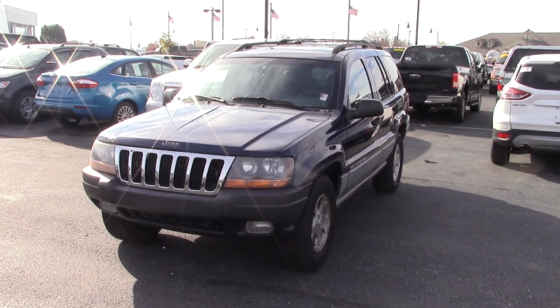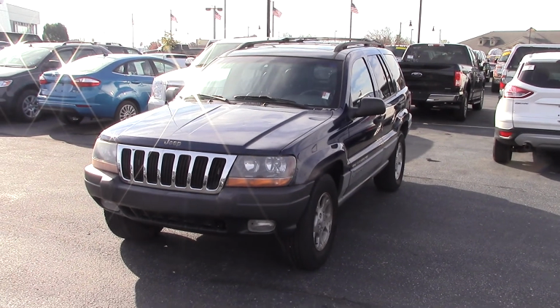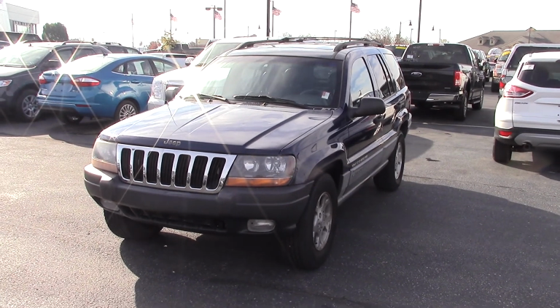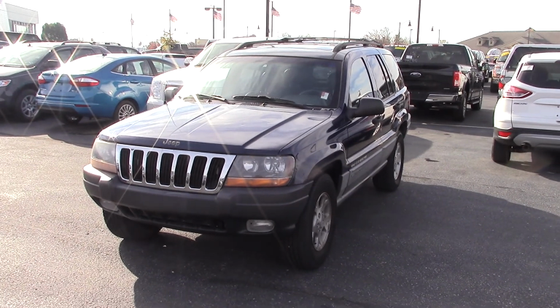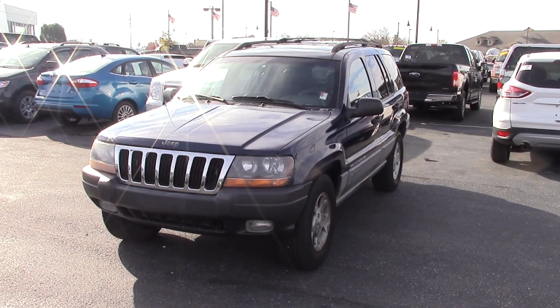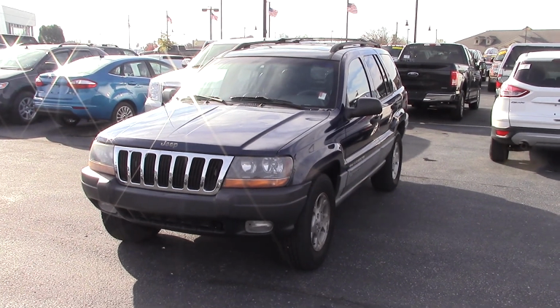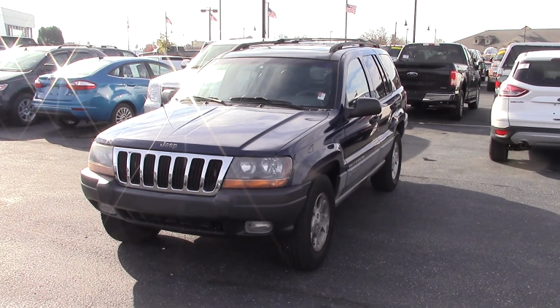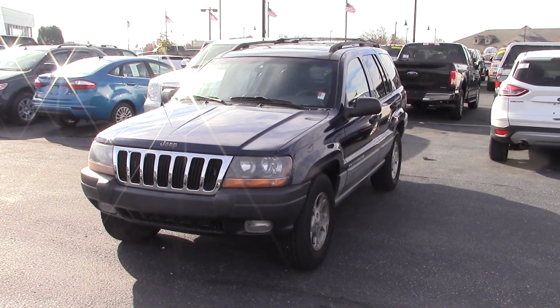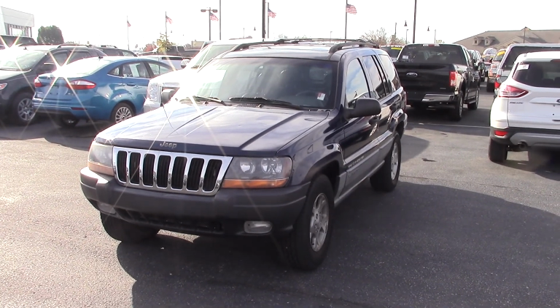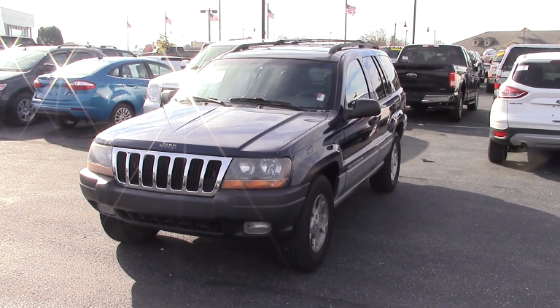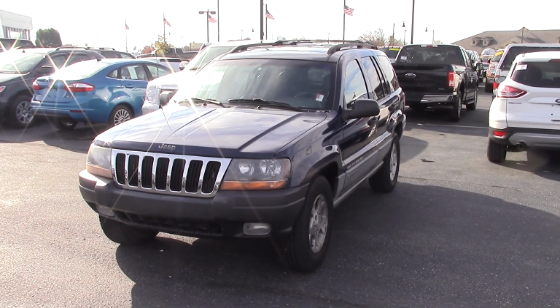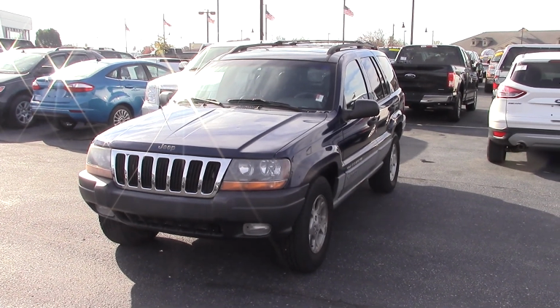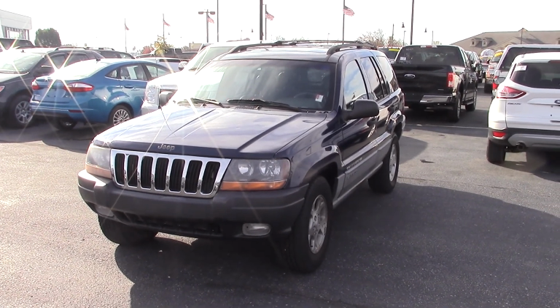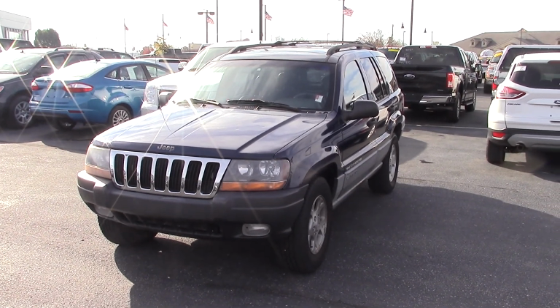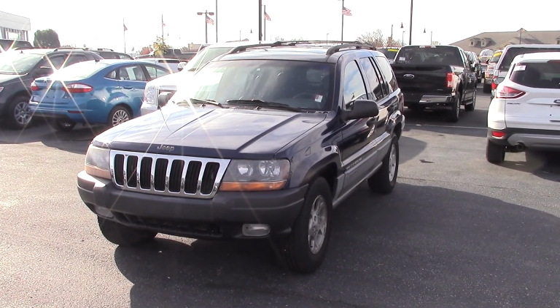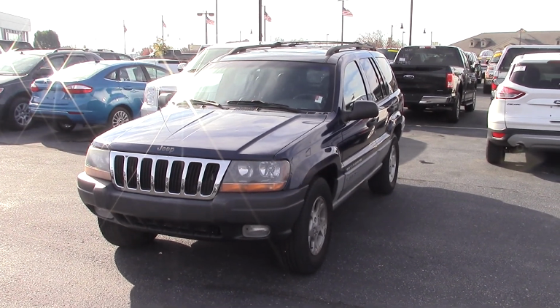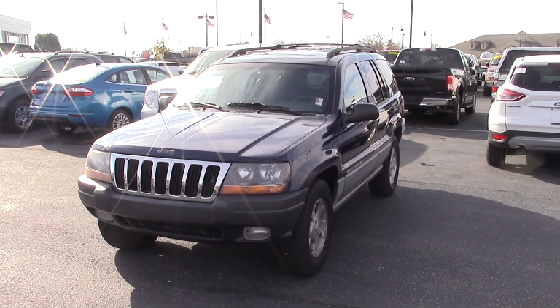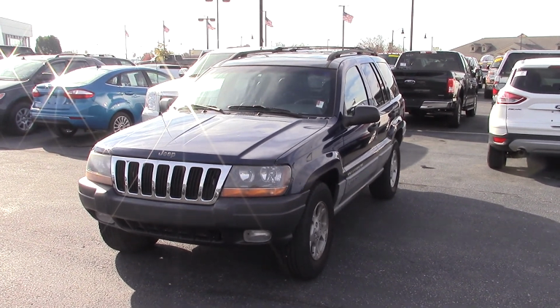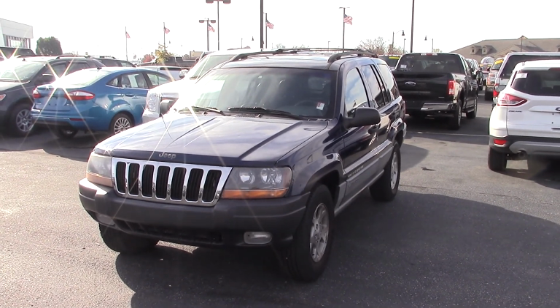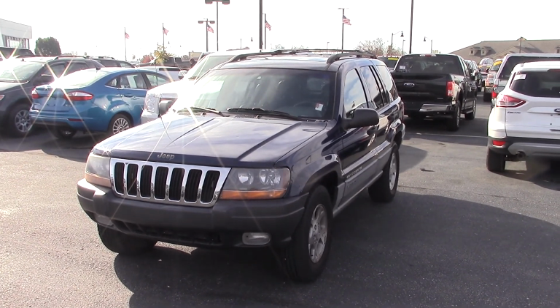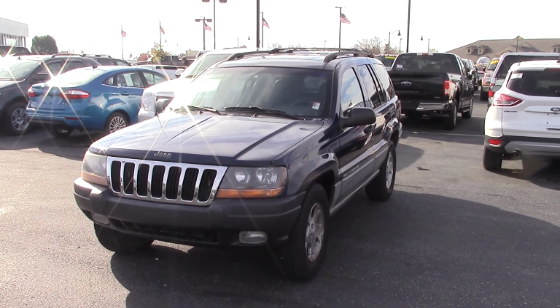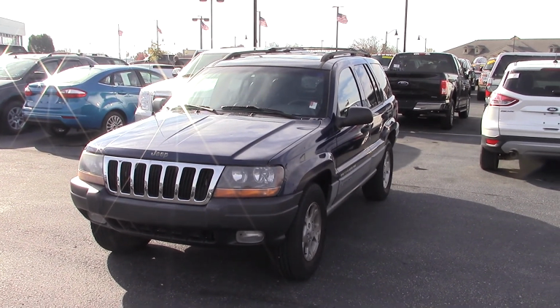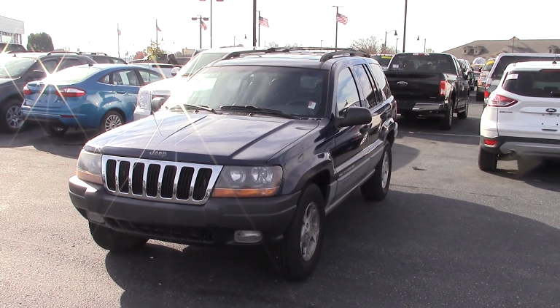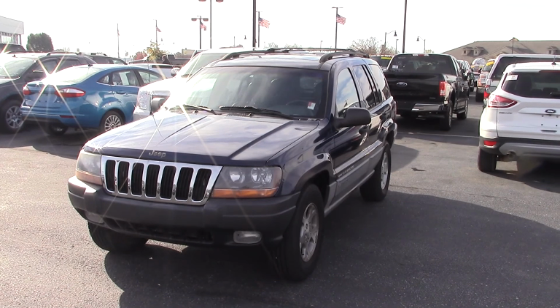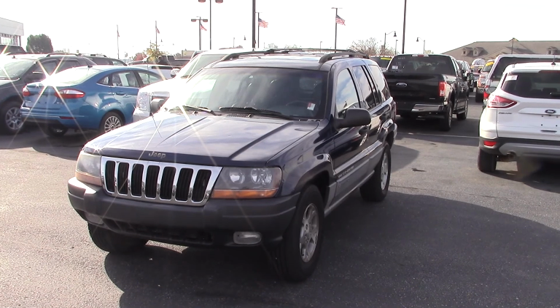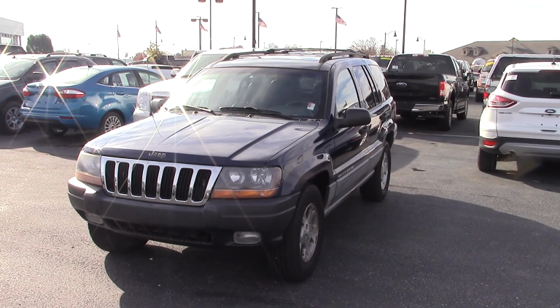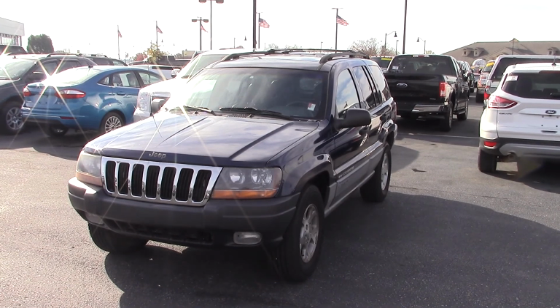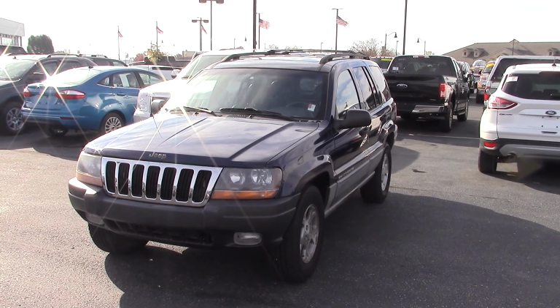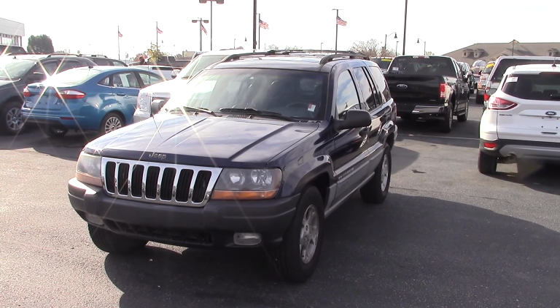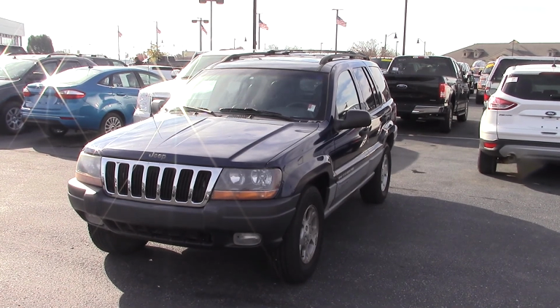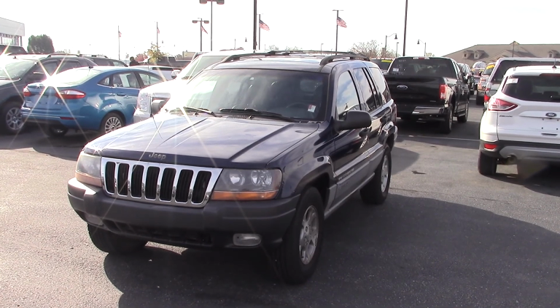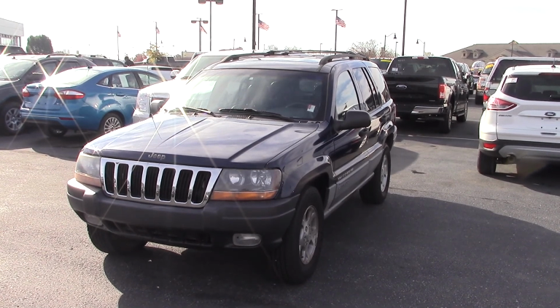Hey Connie, this is Joel. Just sending you that video real quick of the 2000 Jeep Grand Cherokee.